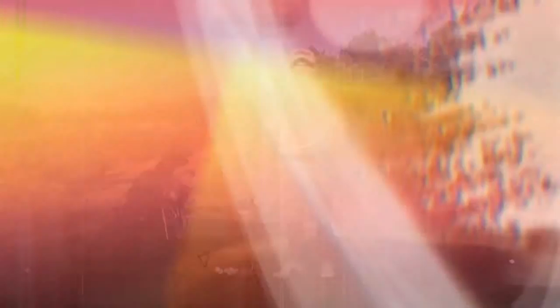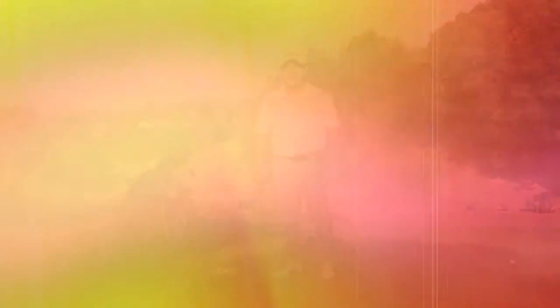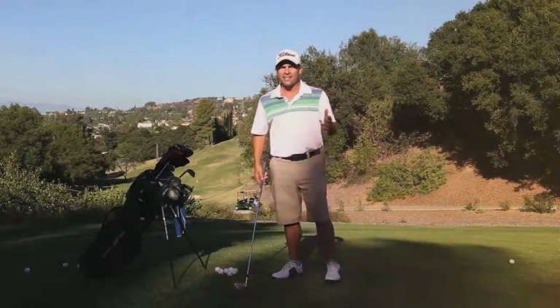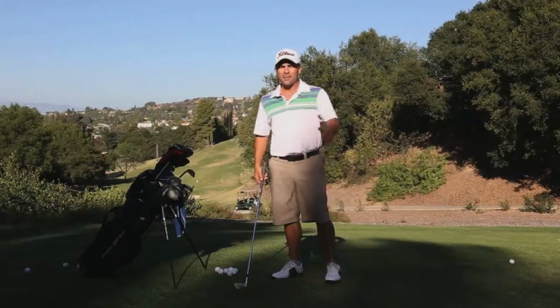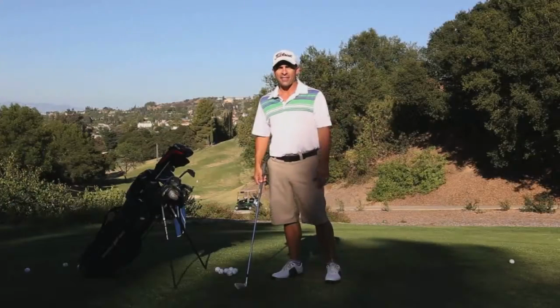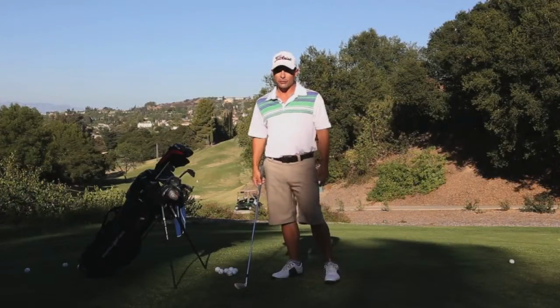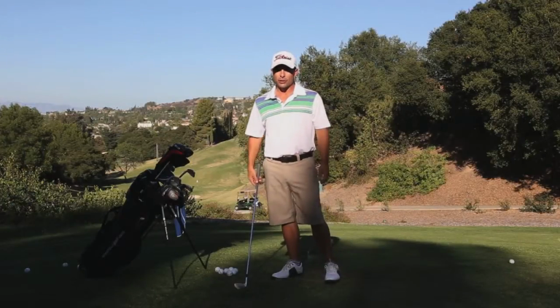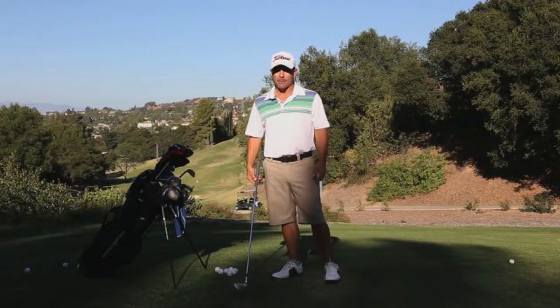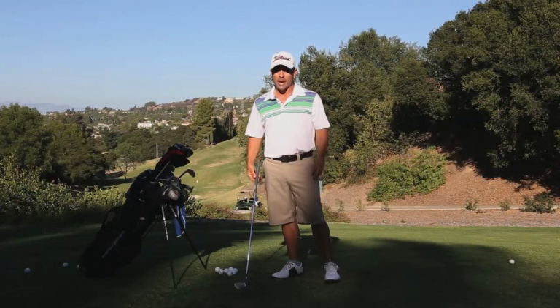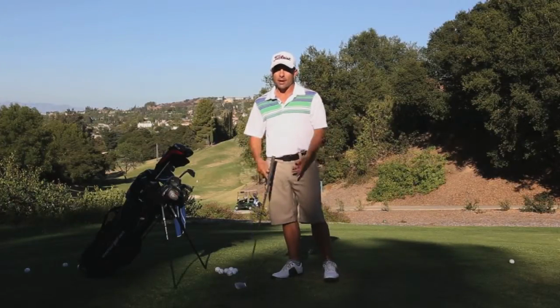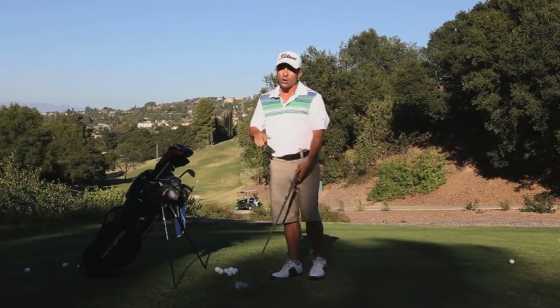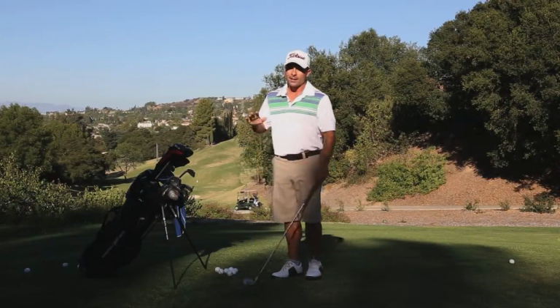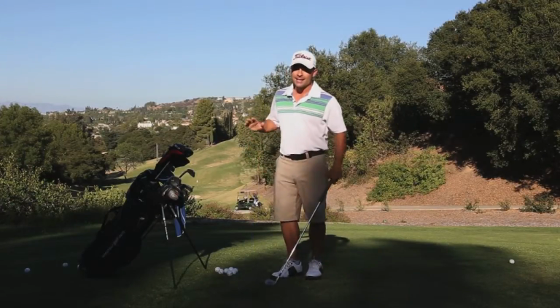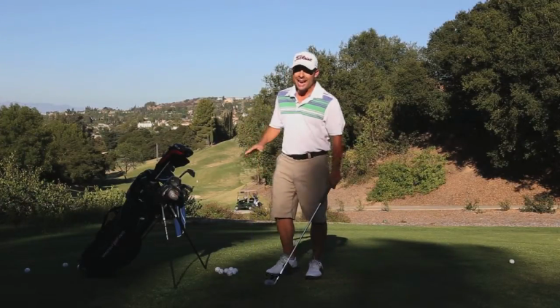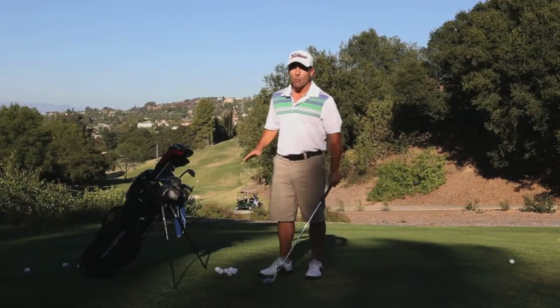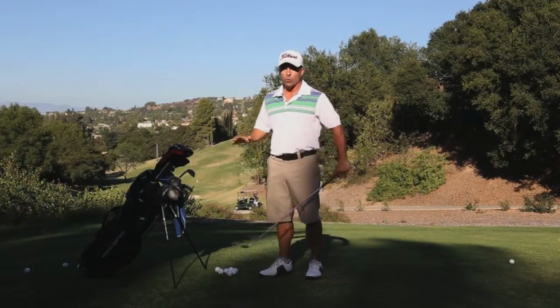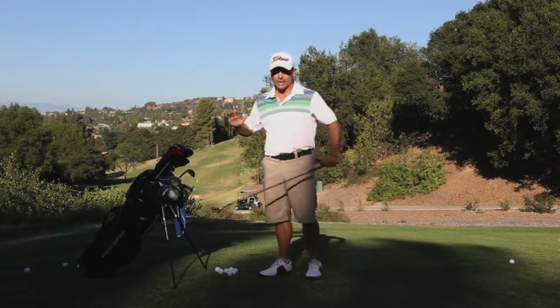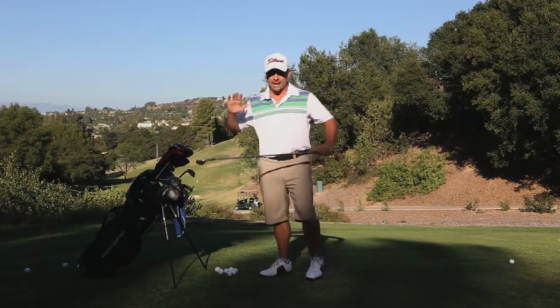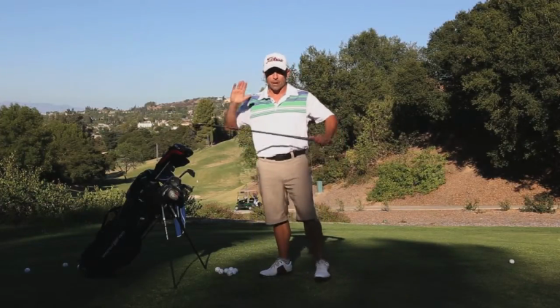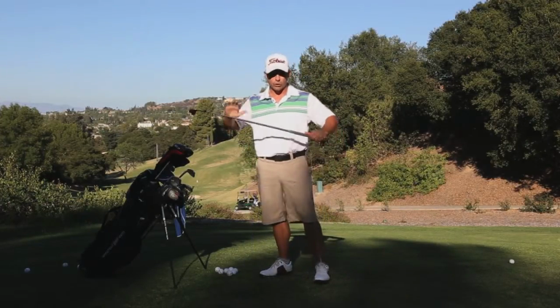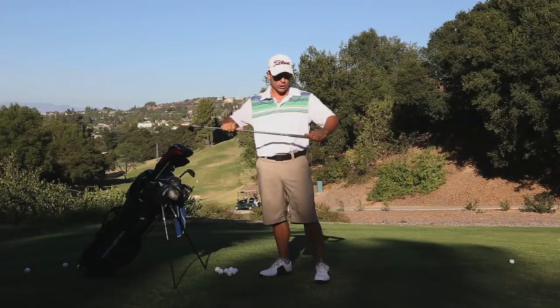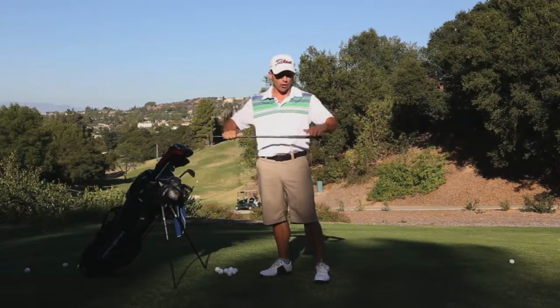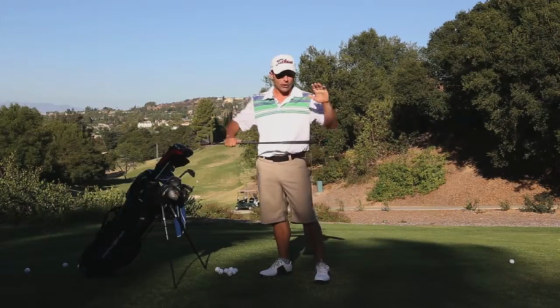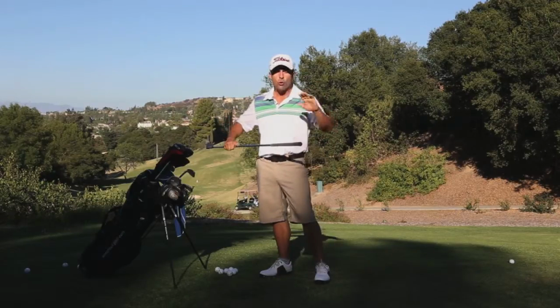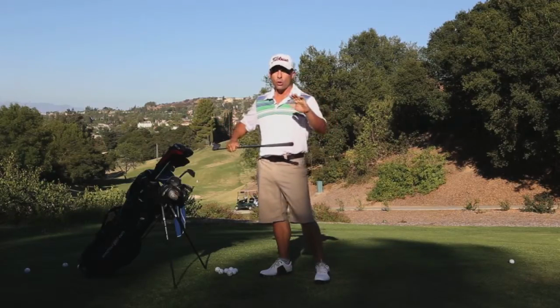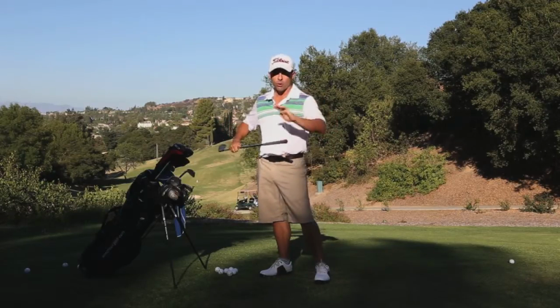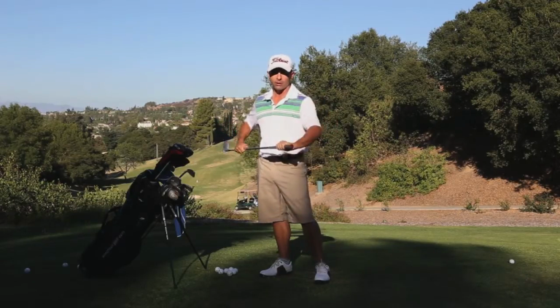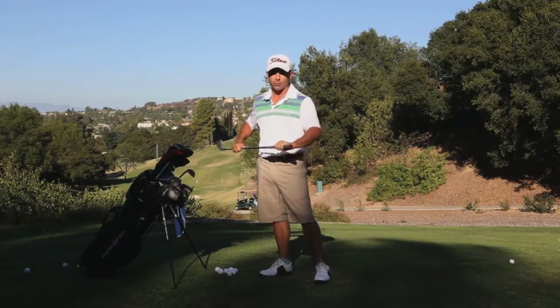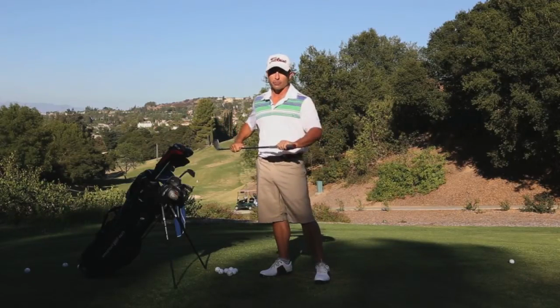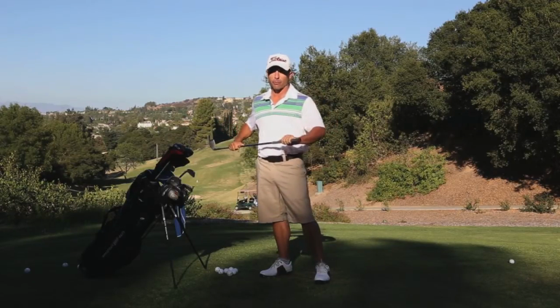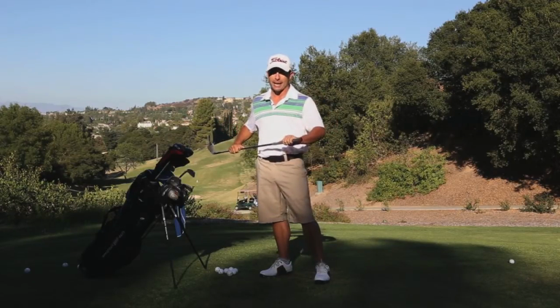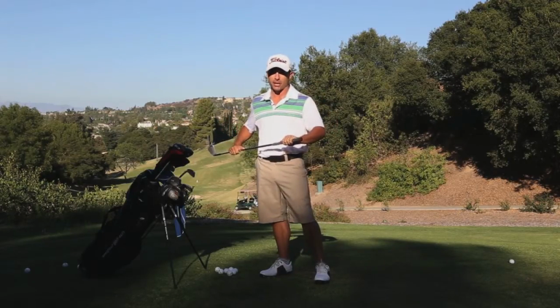Hey, this is Matt. Thanks for stopping by. Today what we're looking at — I want to show you — are the new Crossline grips from Lampkin.